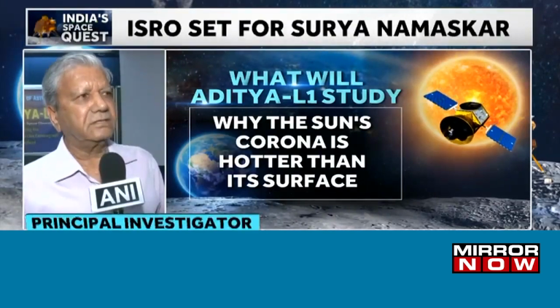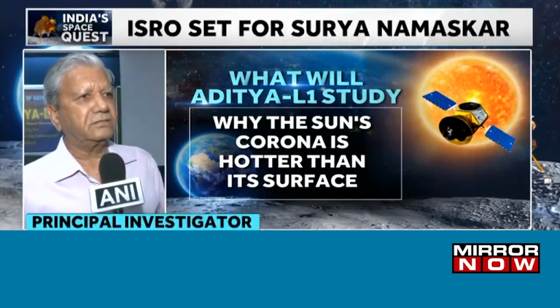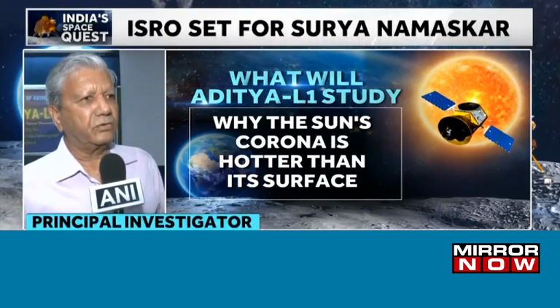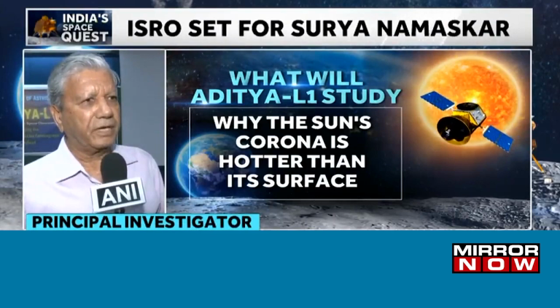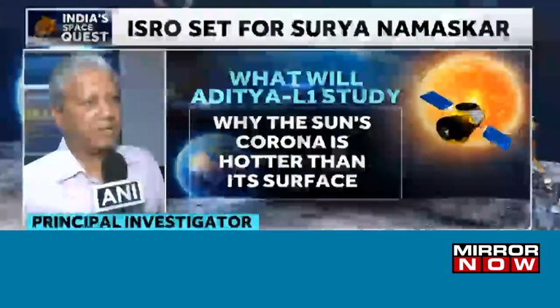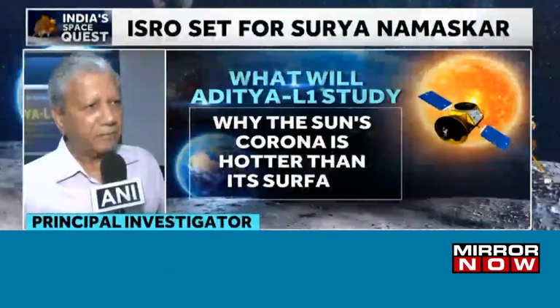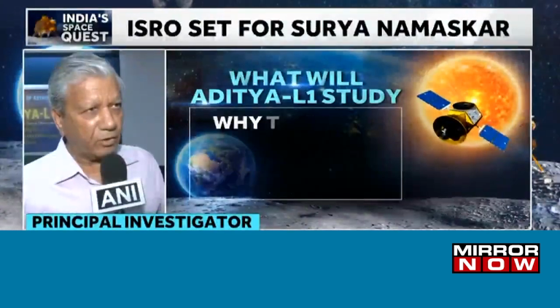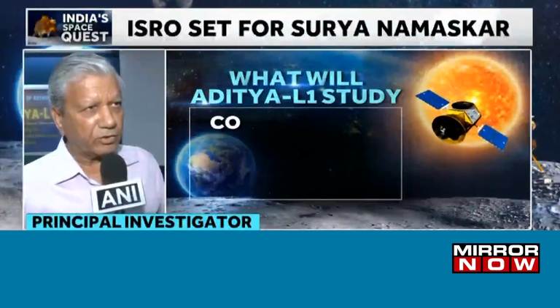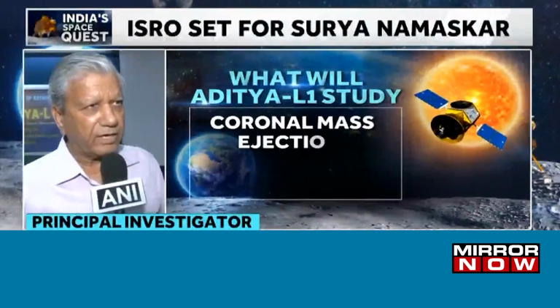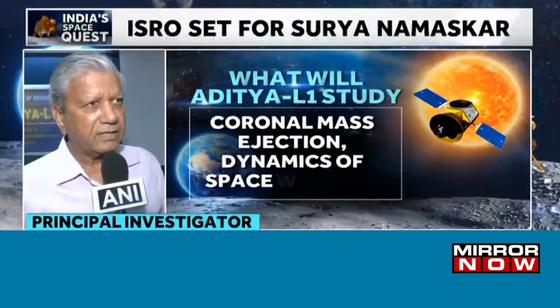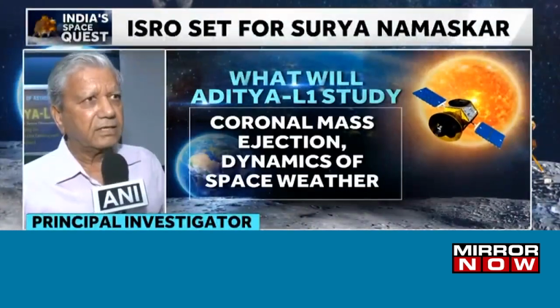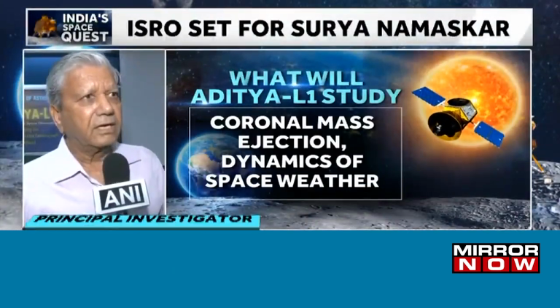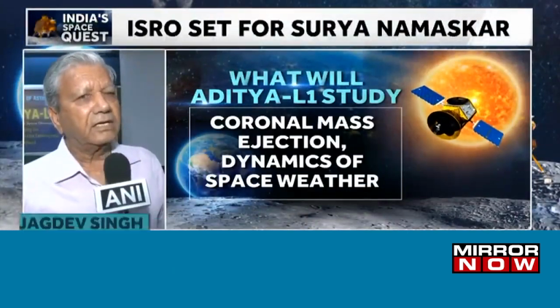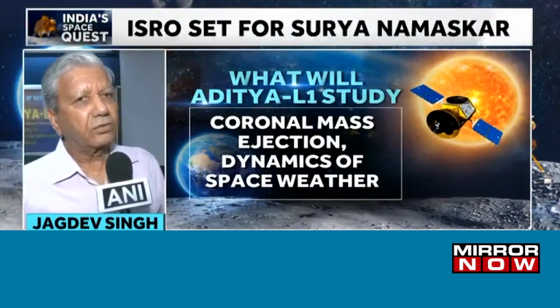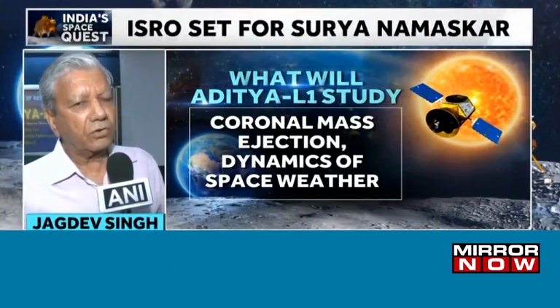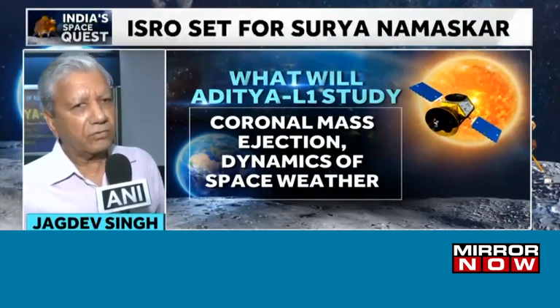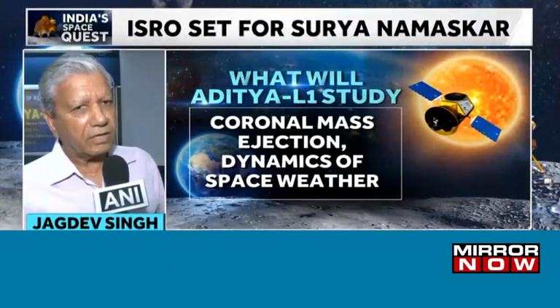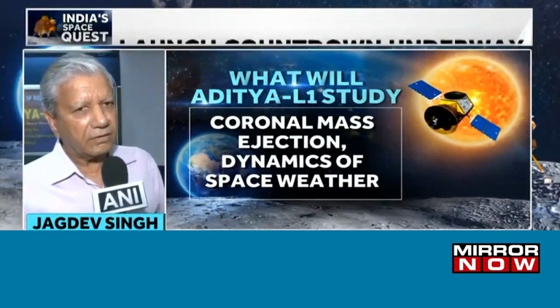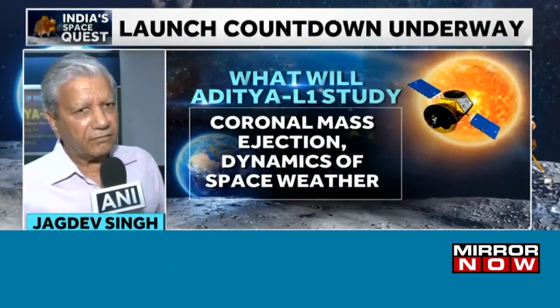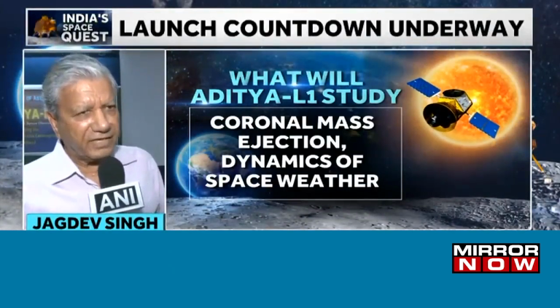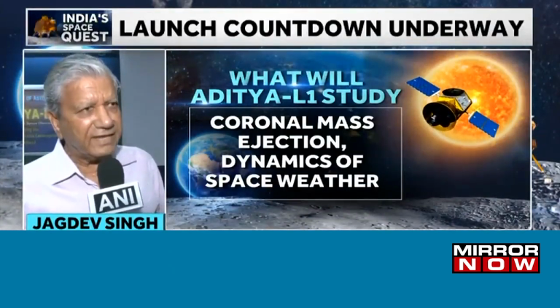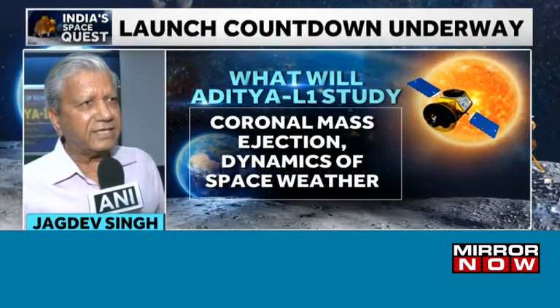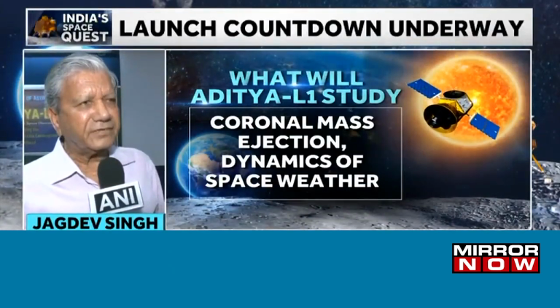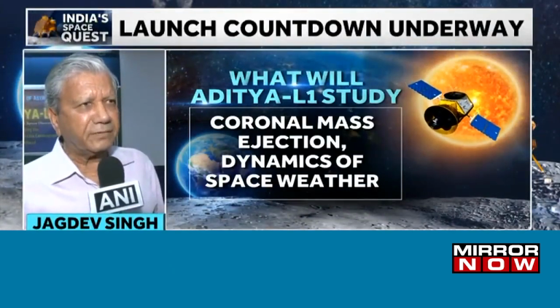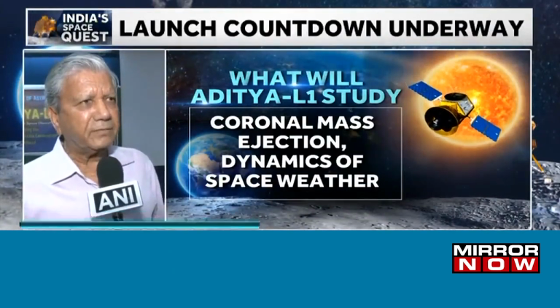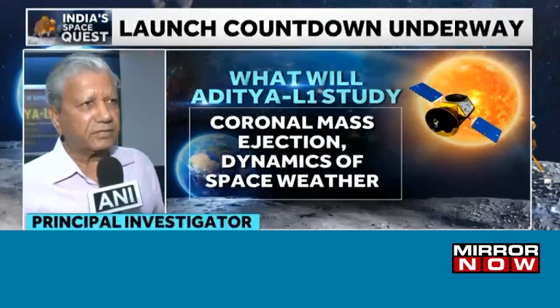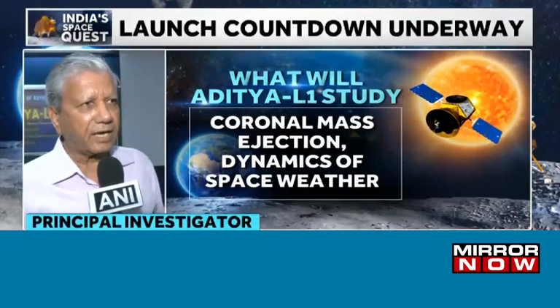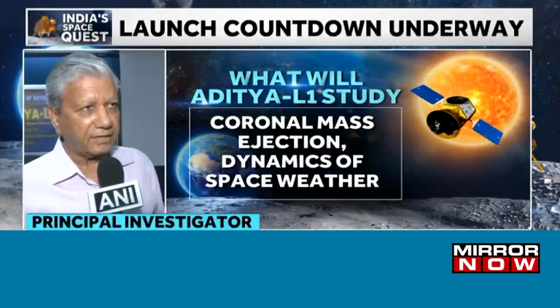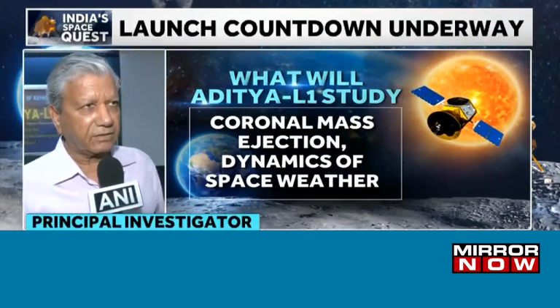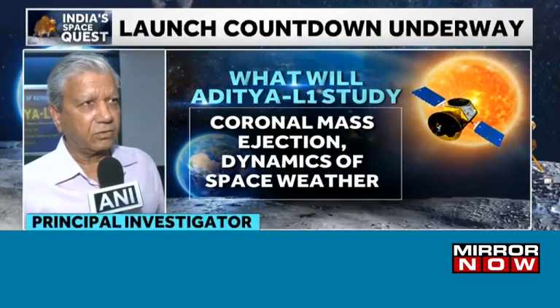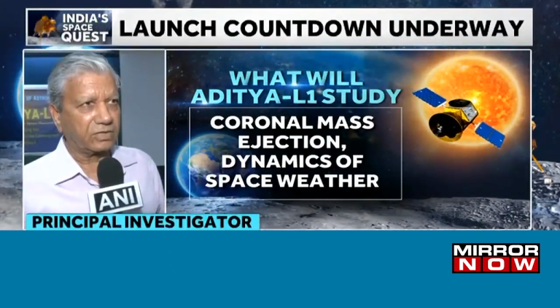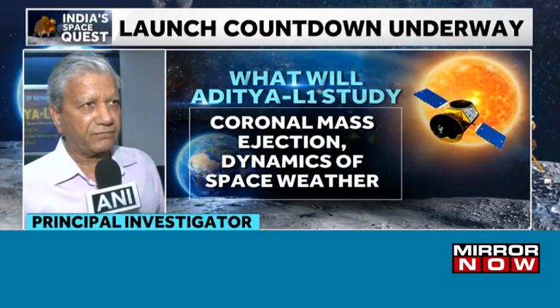There are 7 payloads, which include the VELC — the Visible Emission Line Coronagraph.